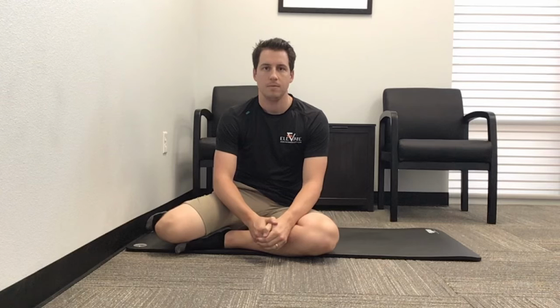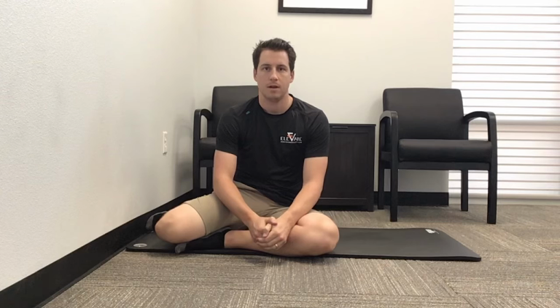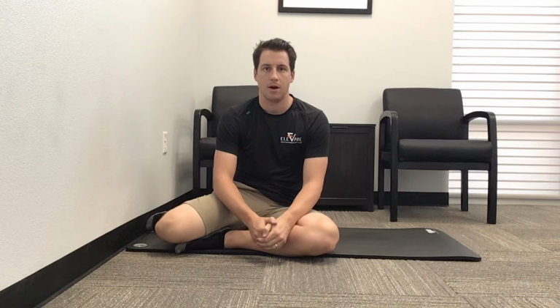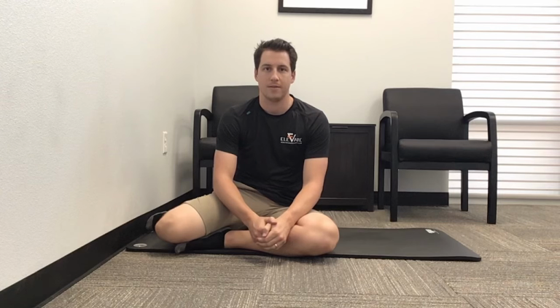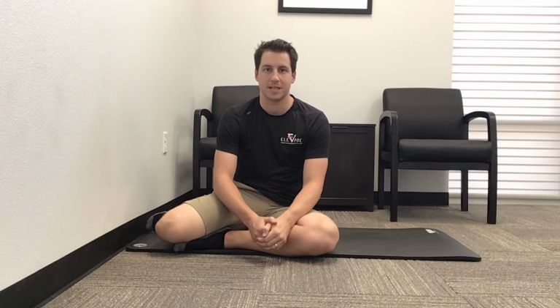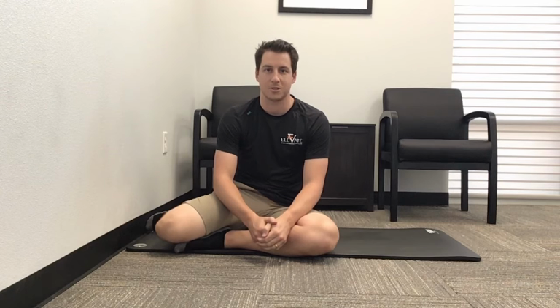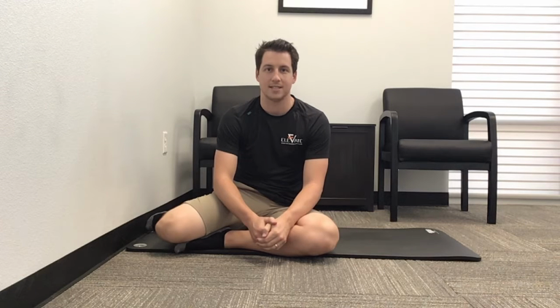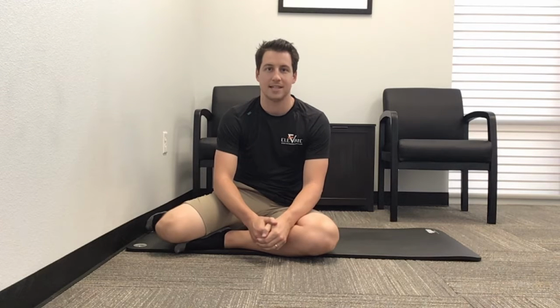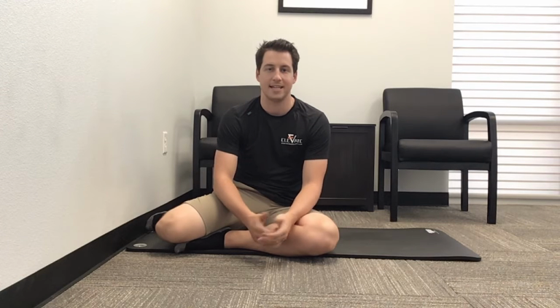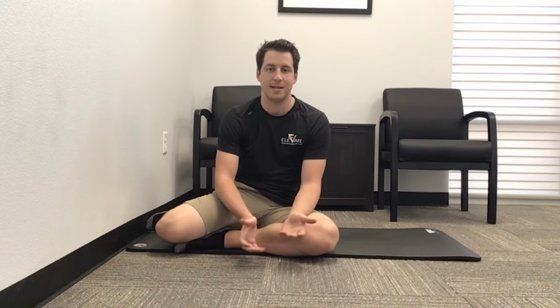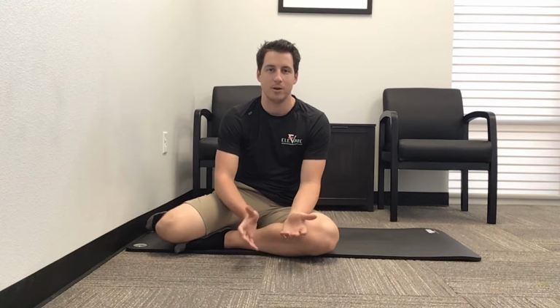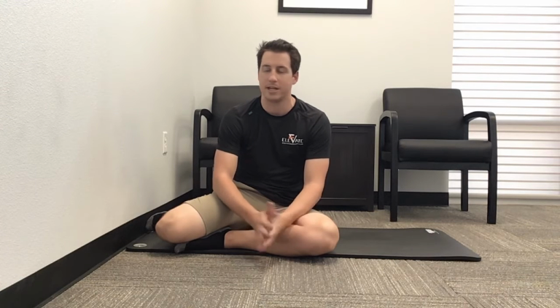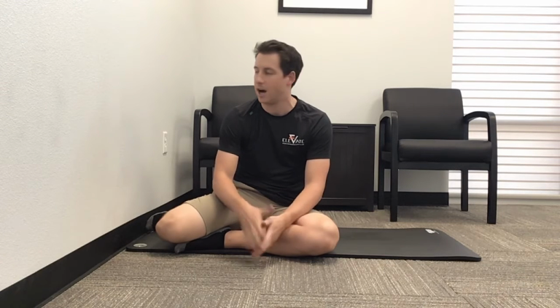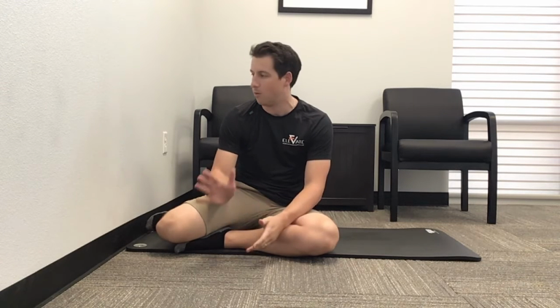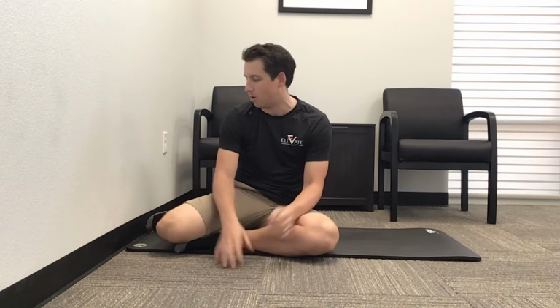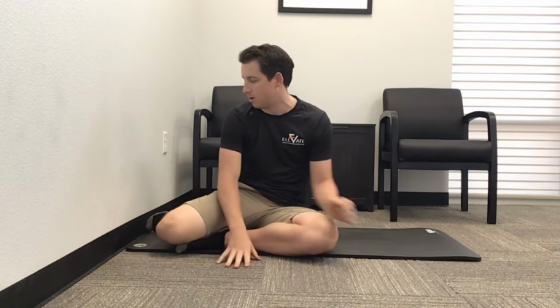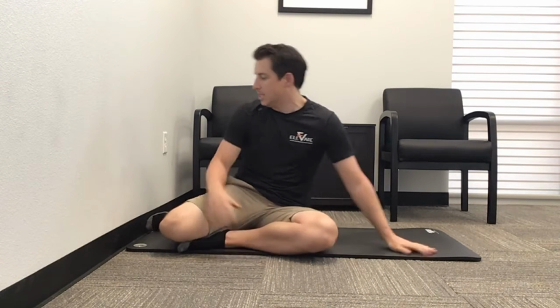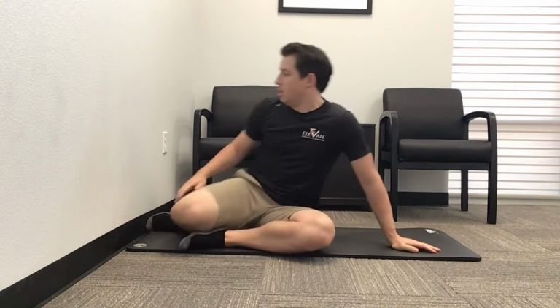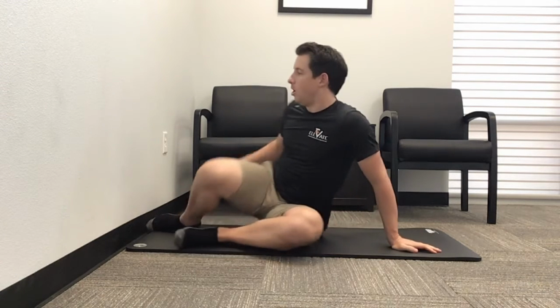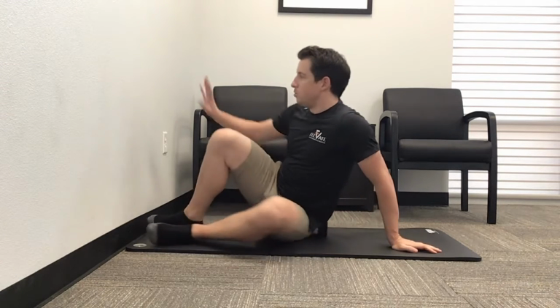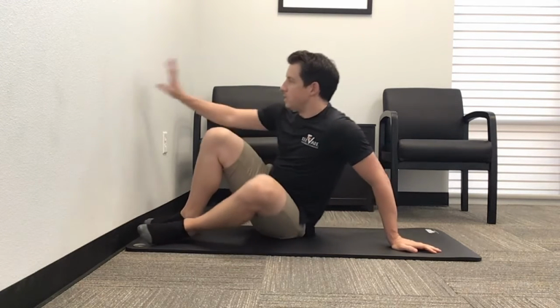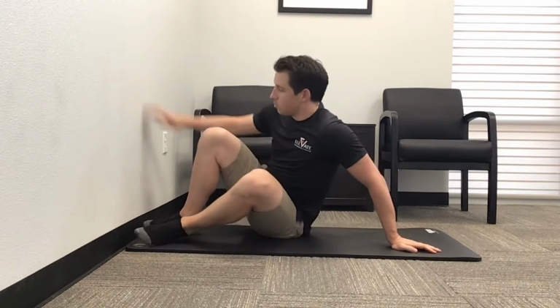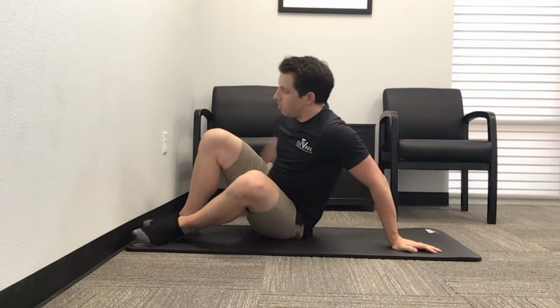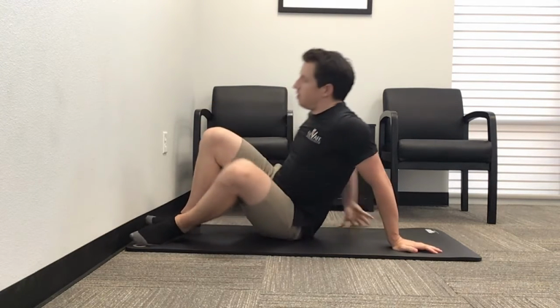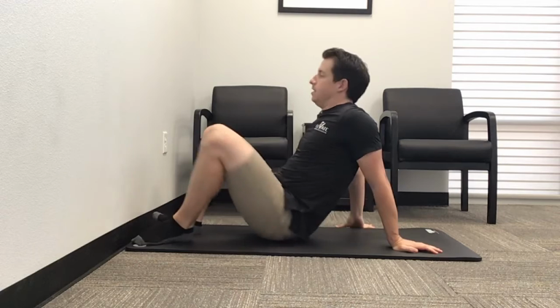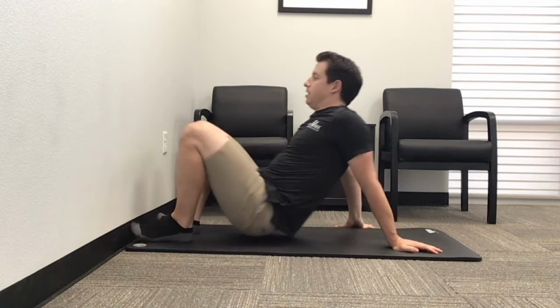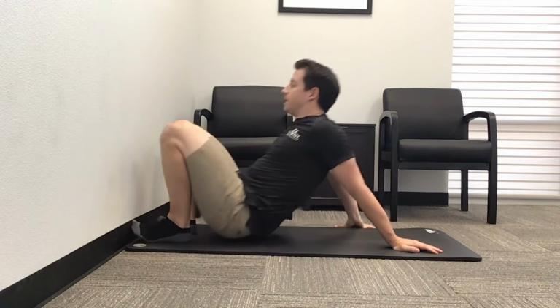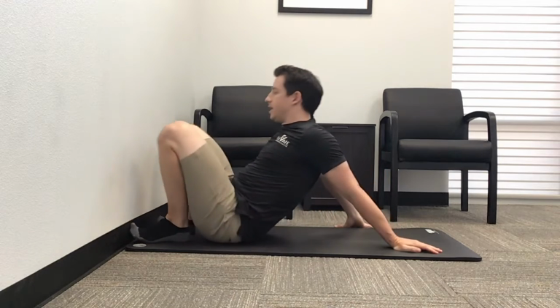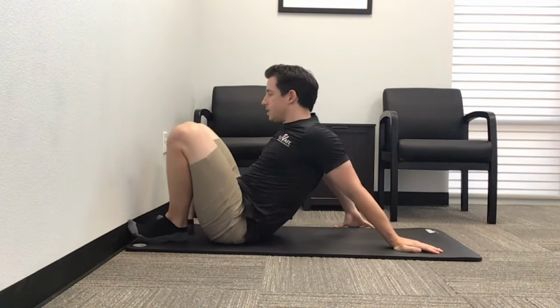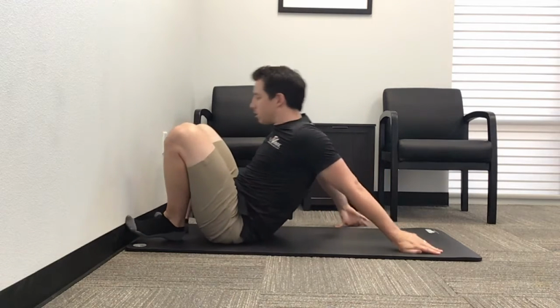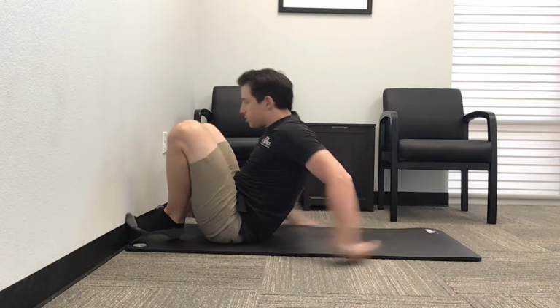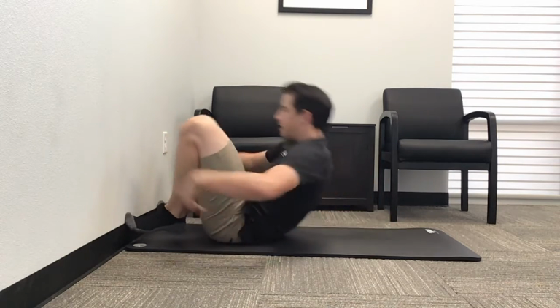This exercise is the 90-90 breathing on the wall. All you need is a wall — you're gonna get nice and close to it.